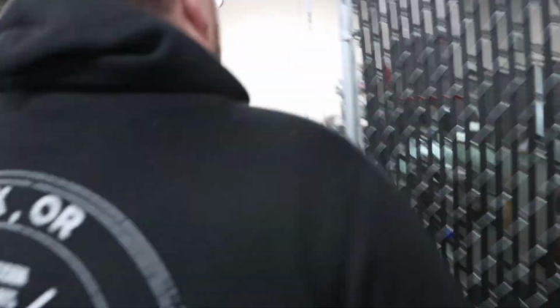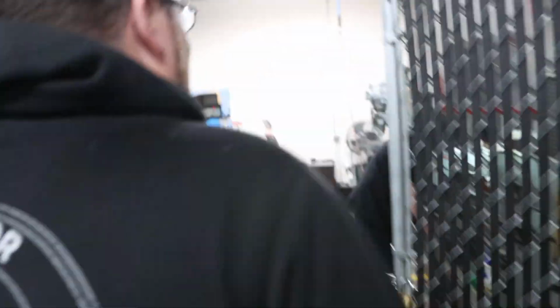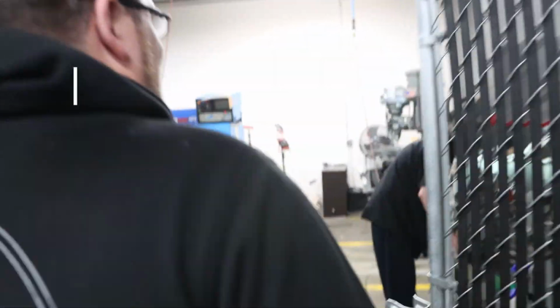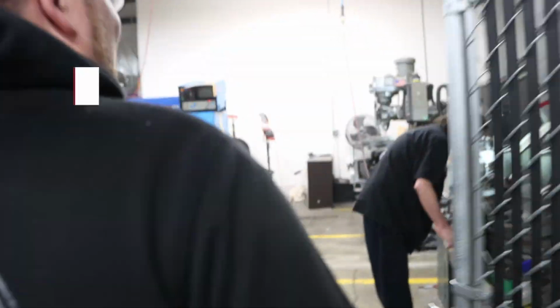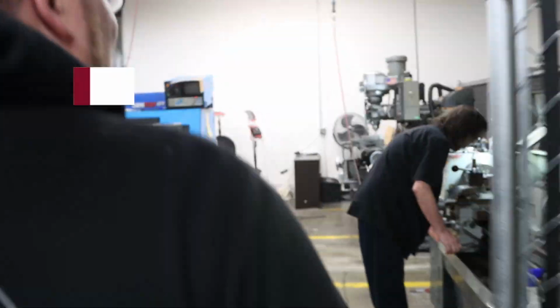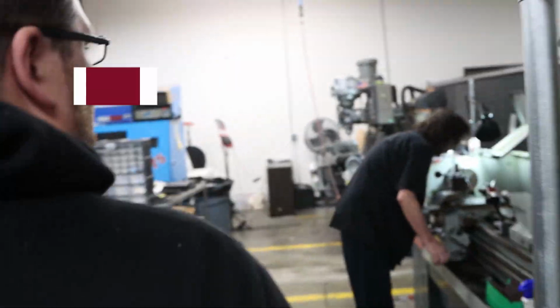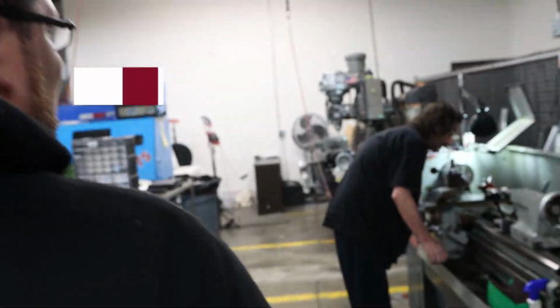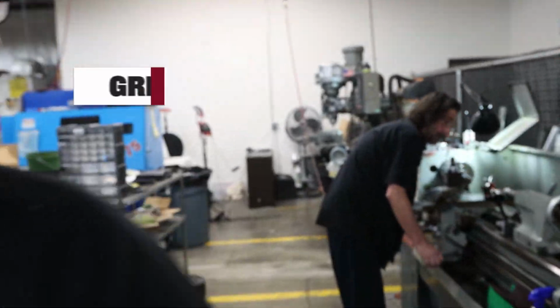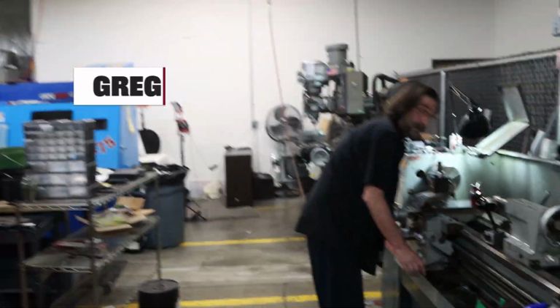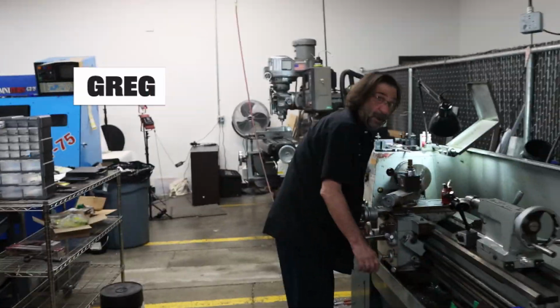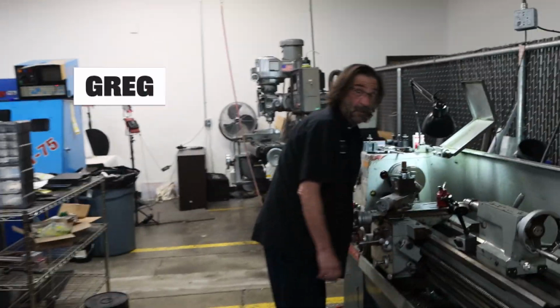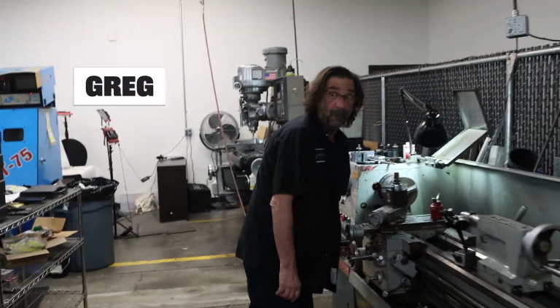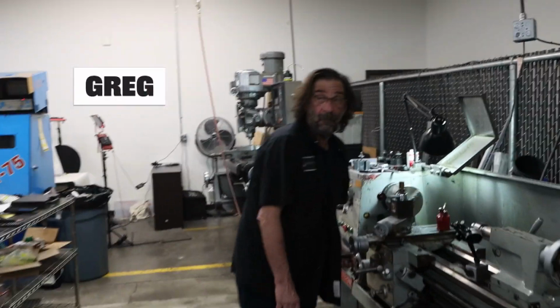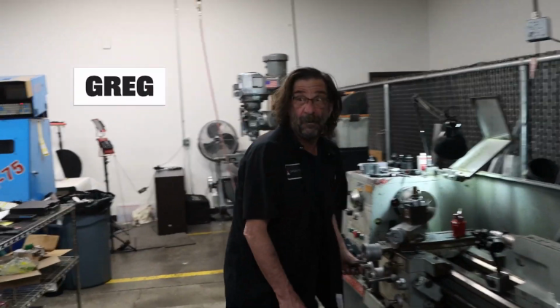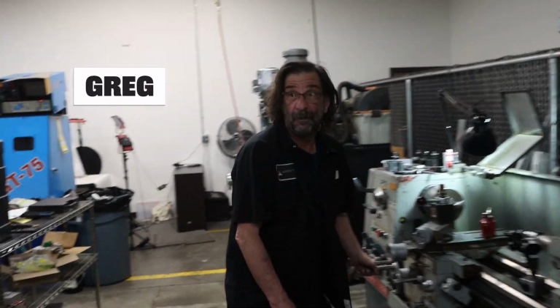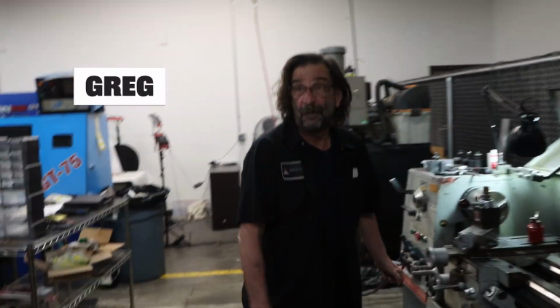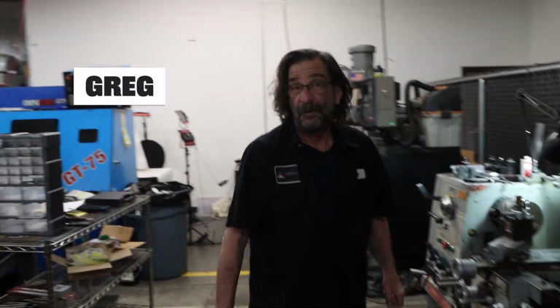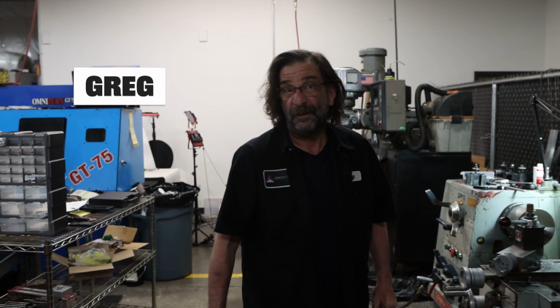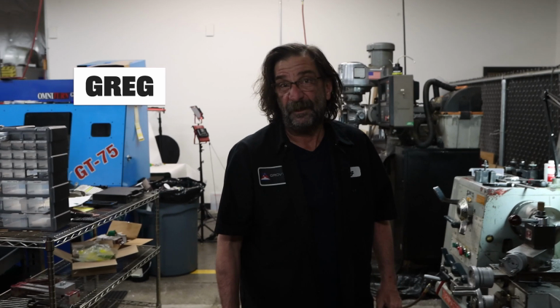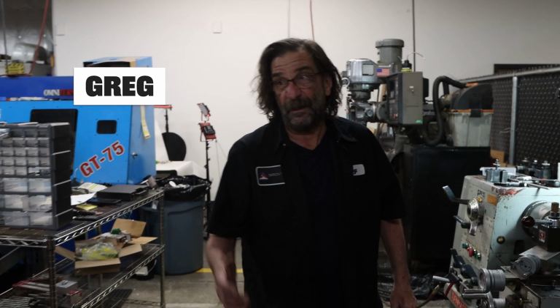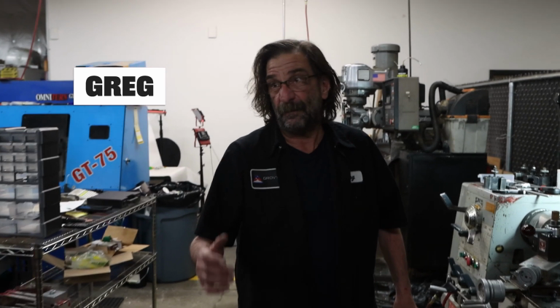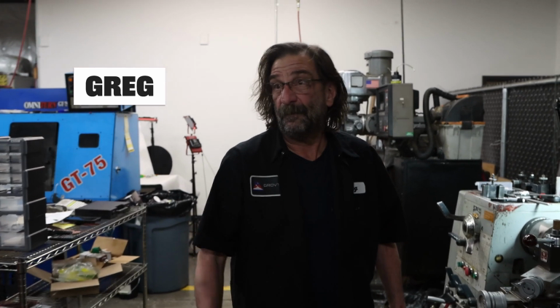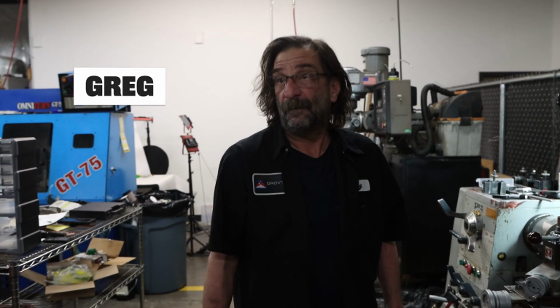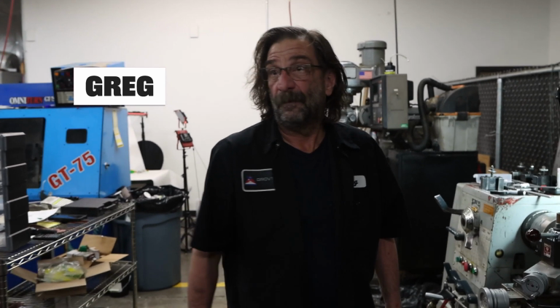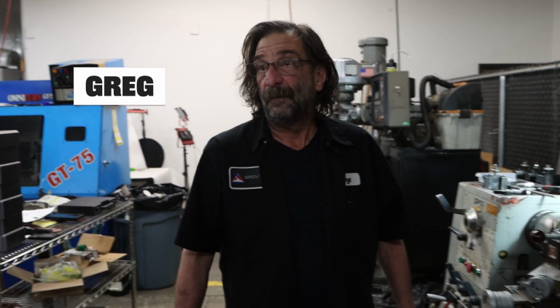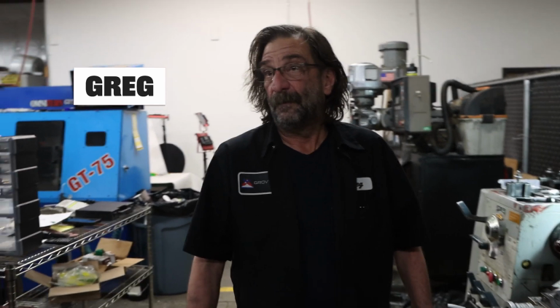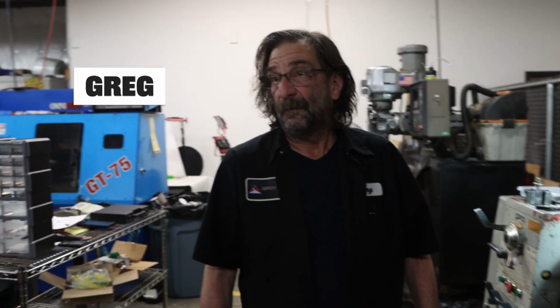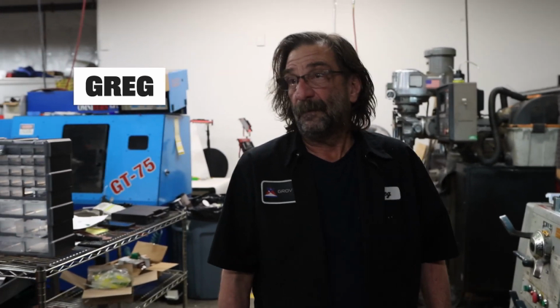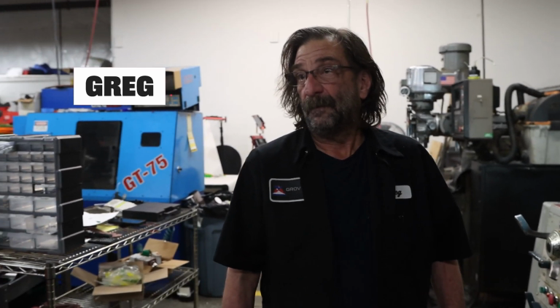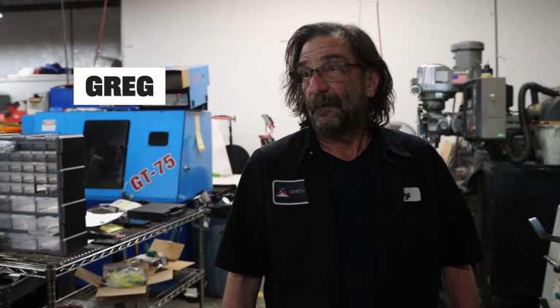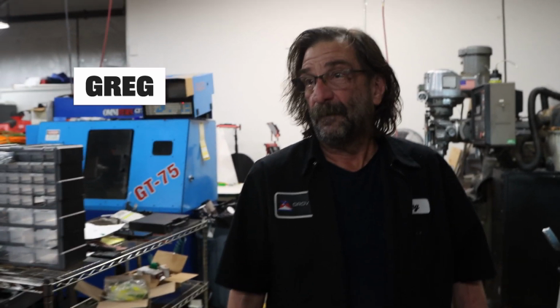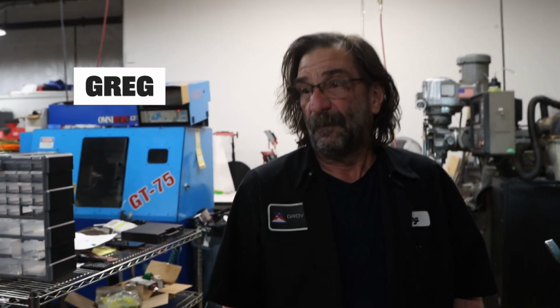Hey Greg. Yo. Can you introduce yourself? We're doing a shop tour for Practical Machinists.